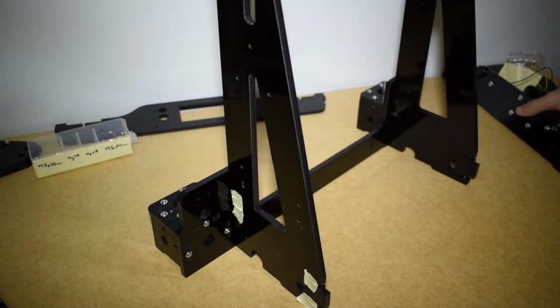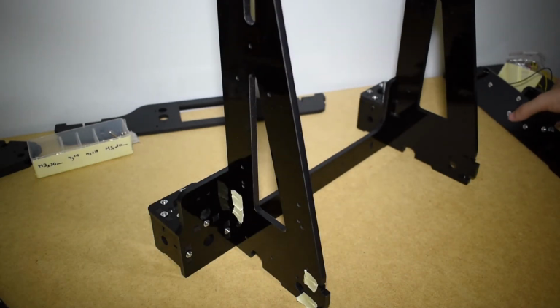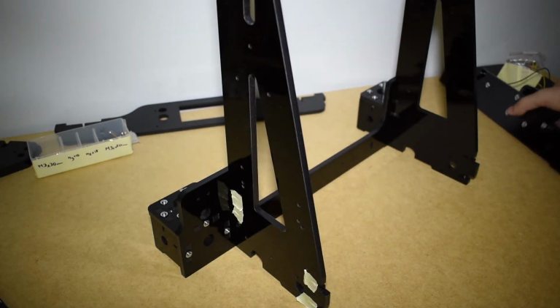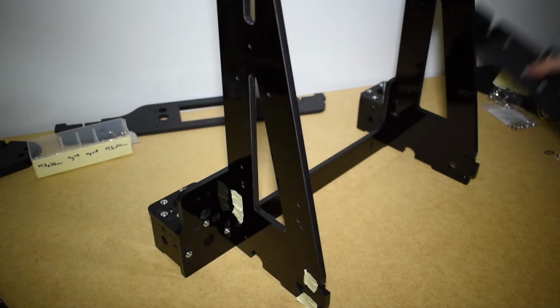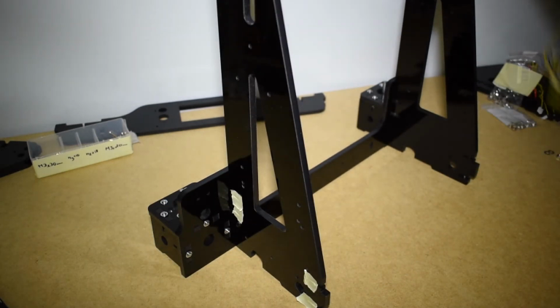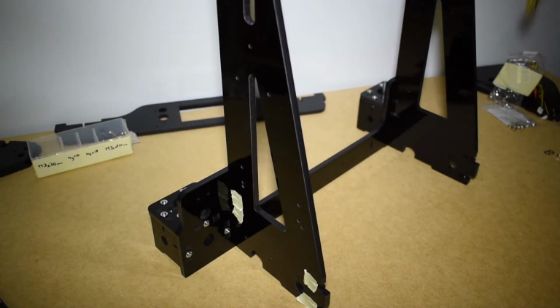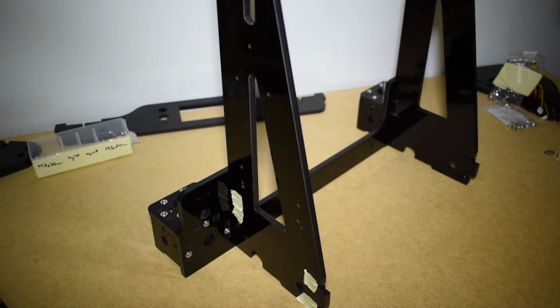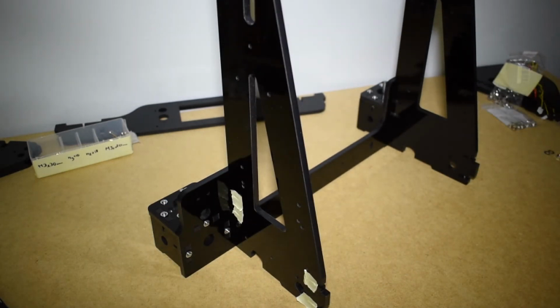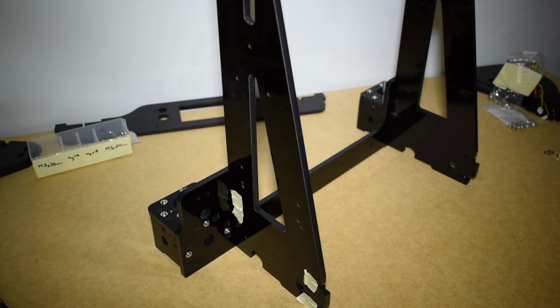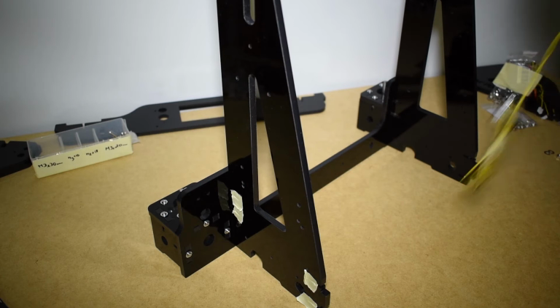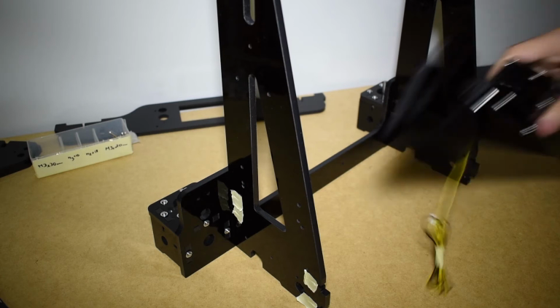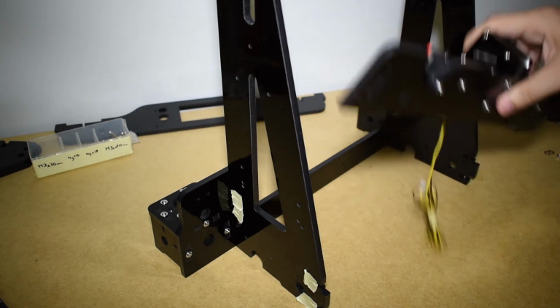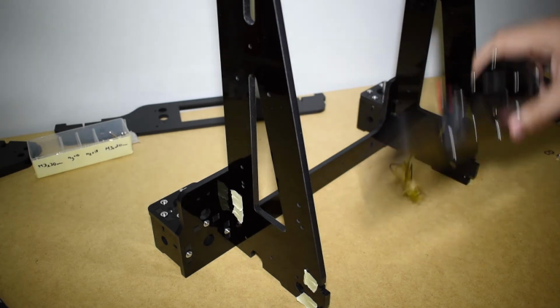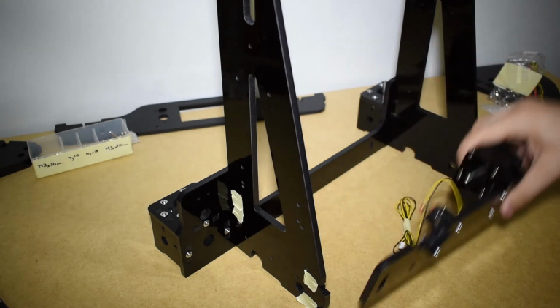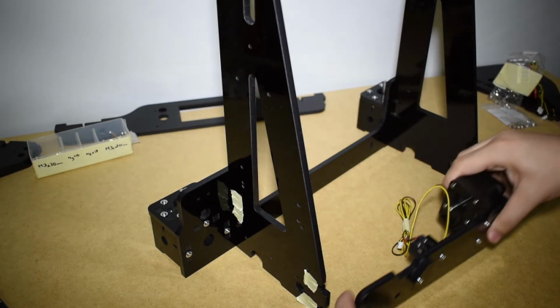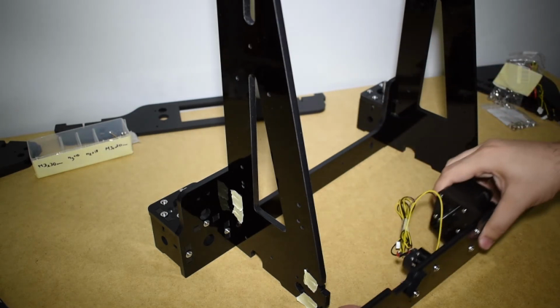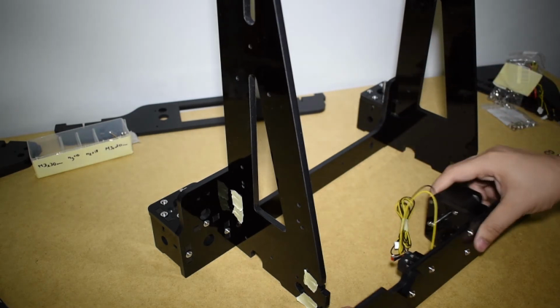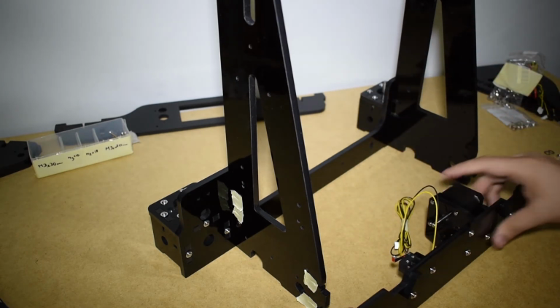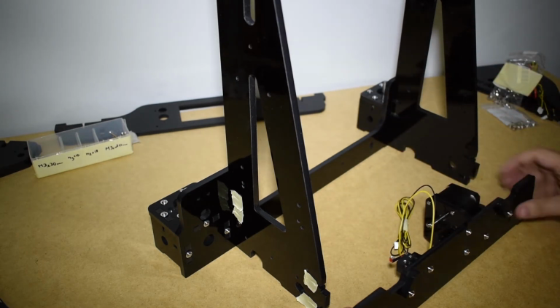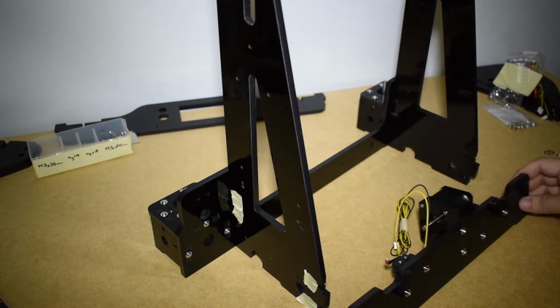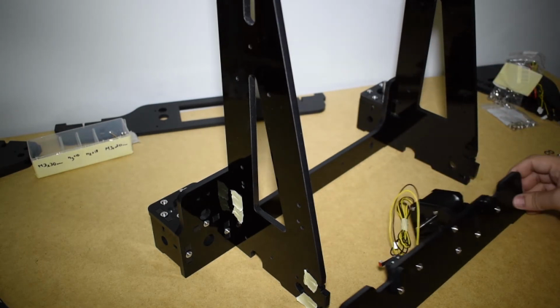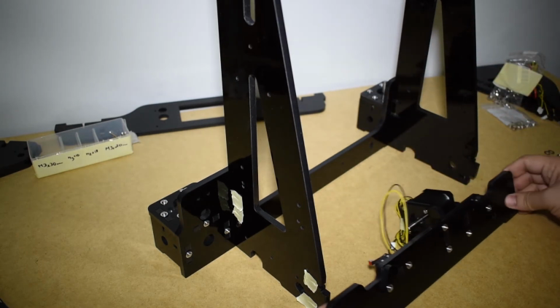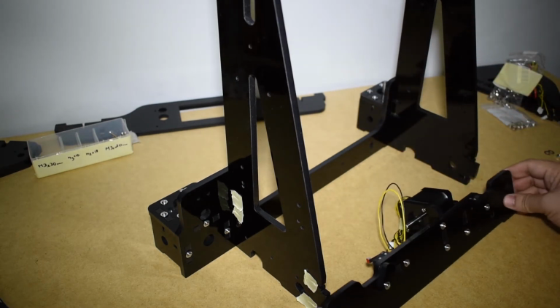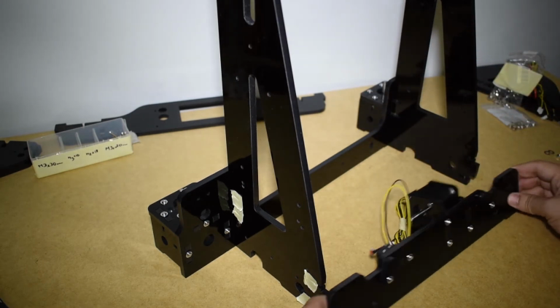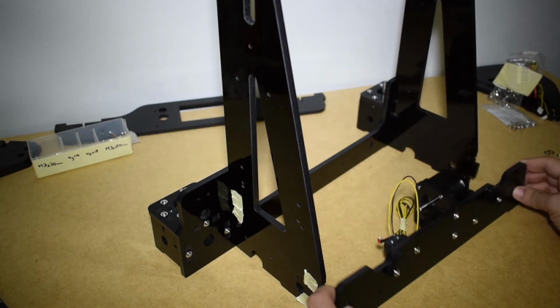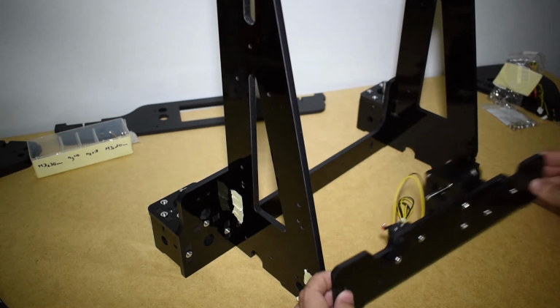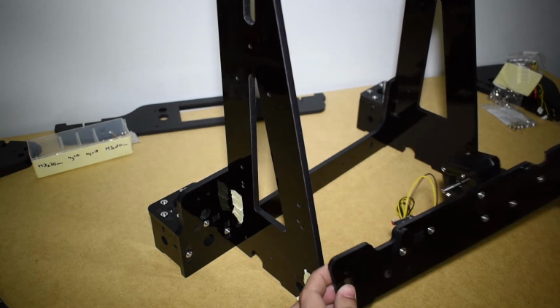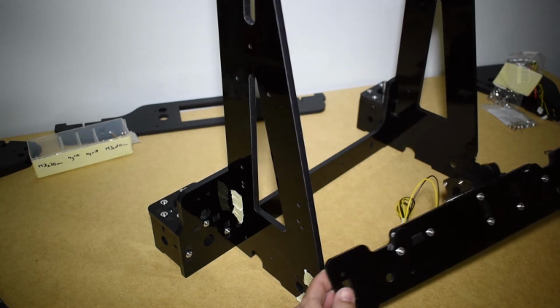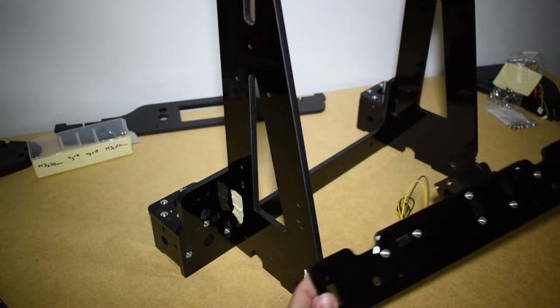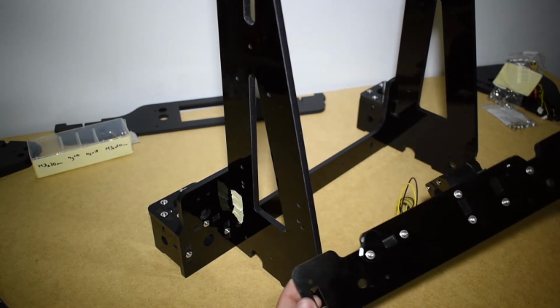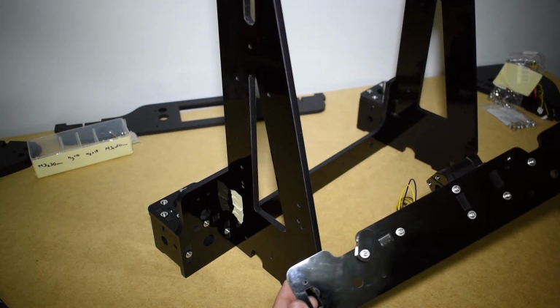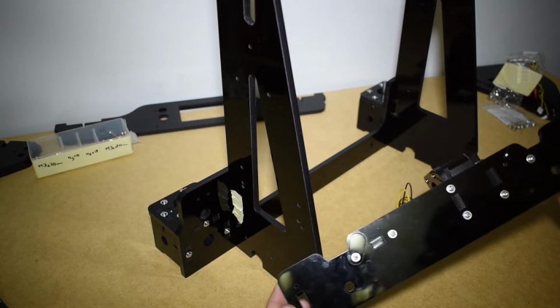The backplate that we assembled previously can now be installed.